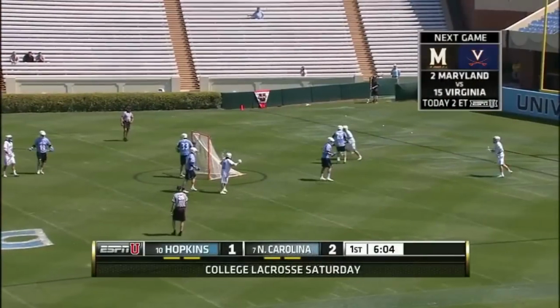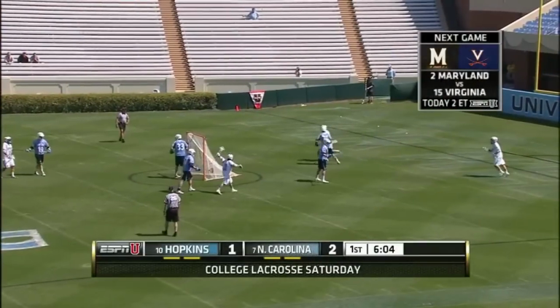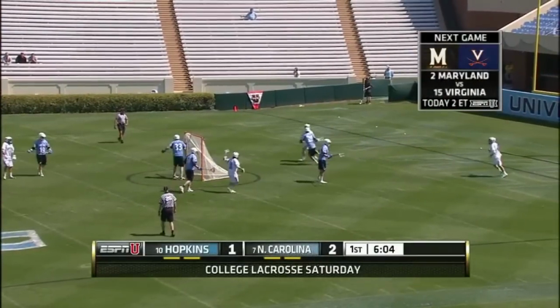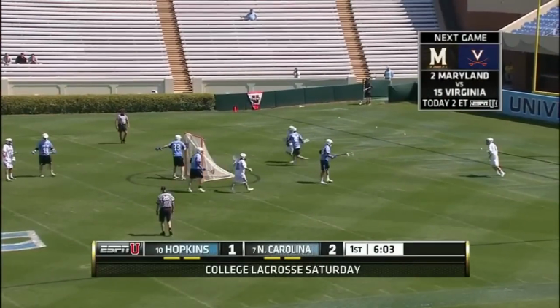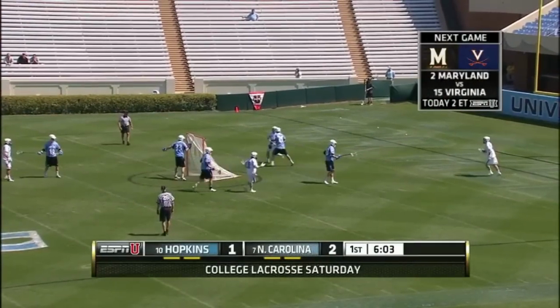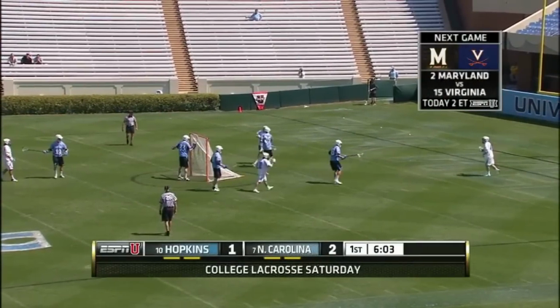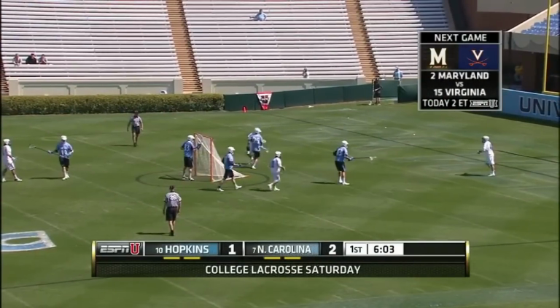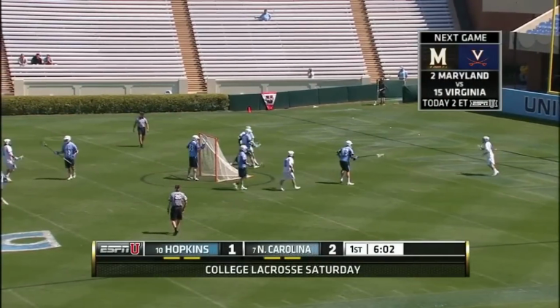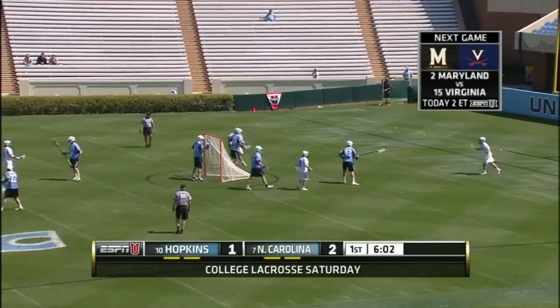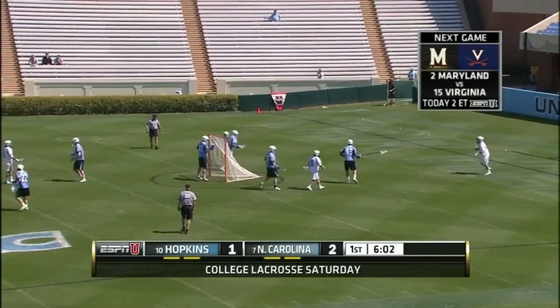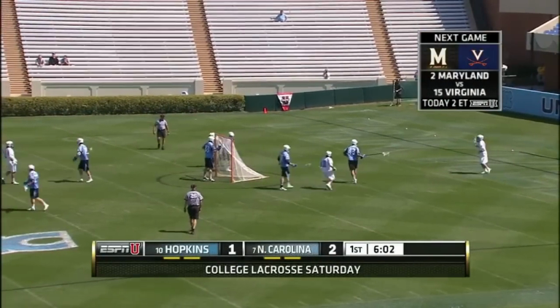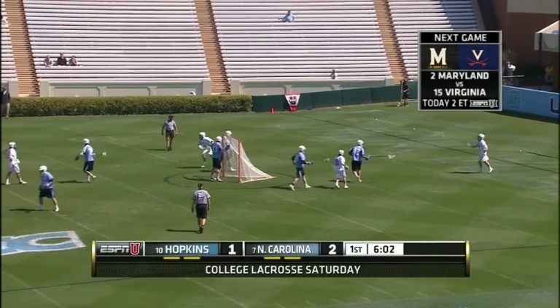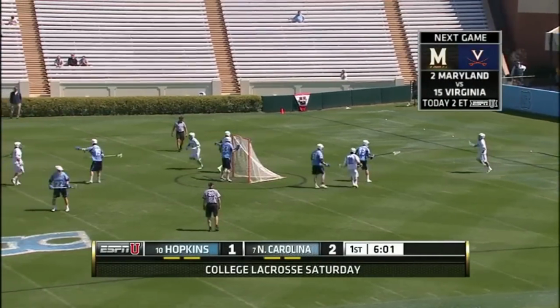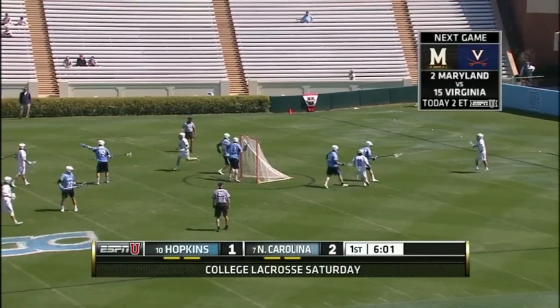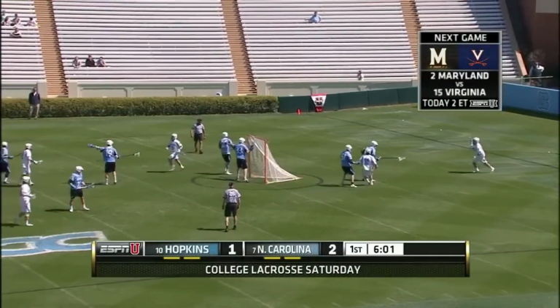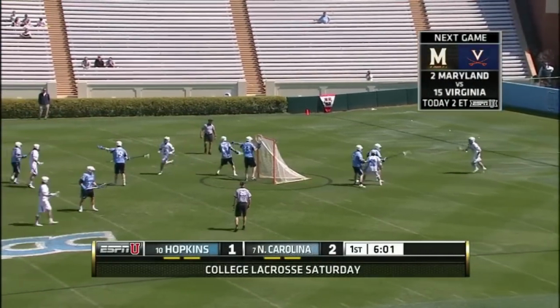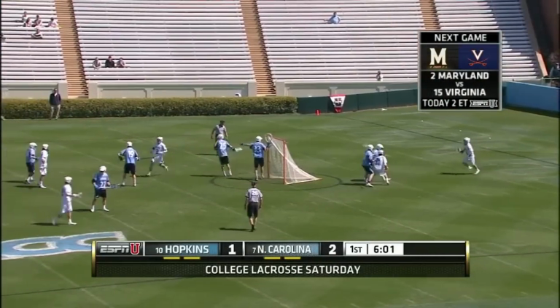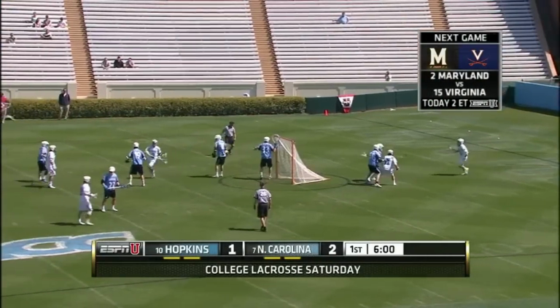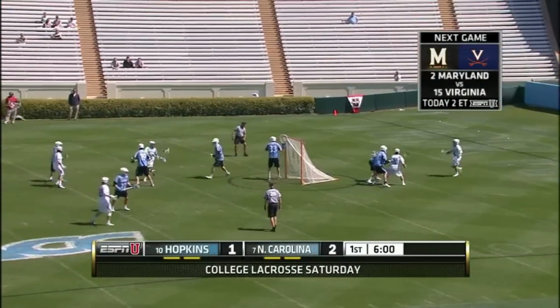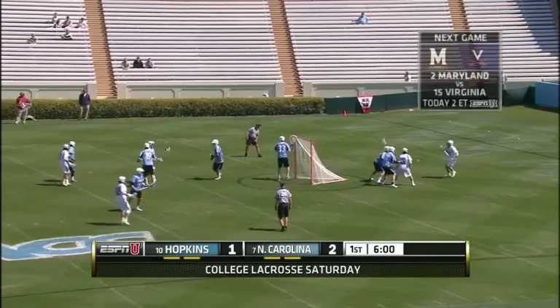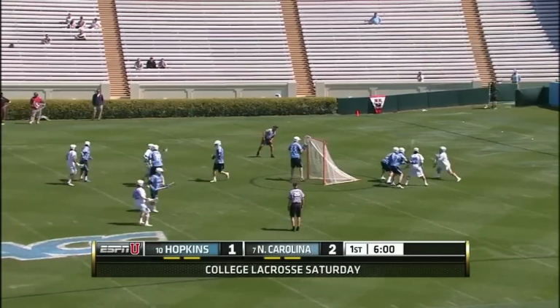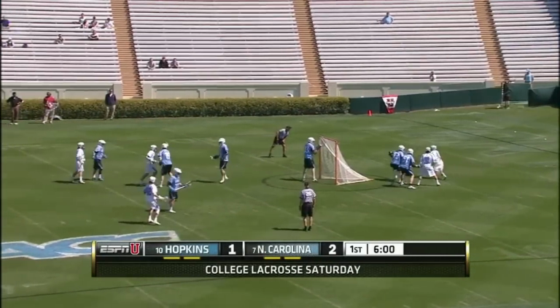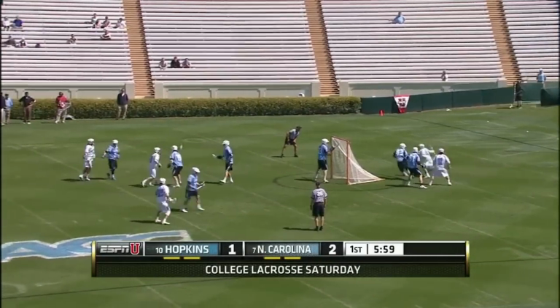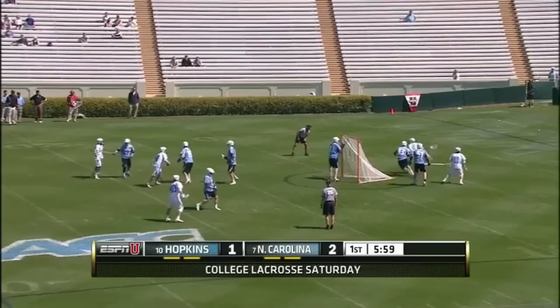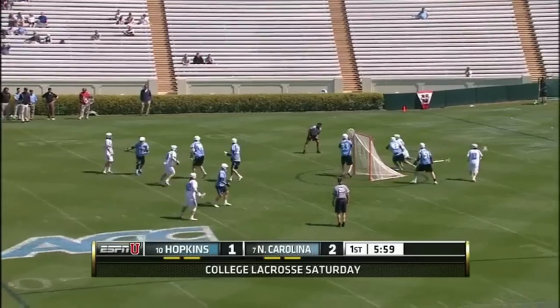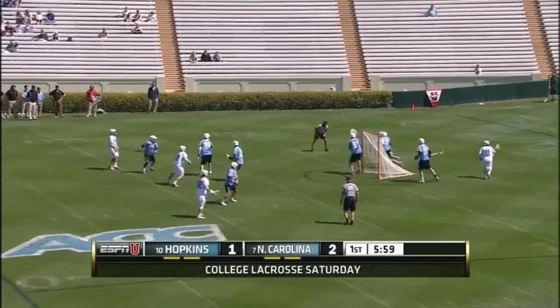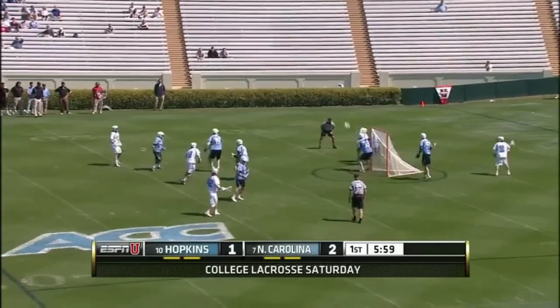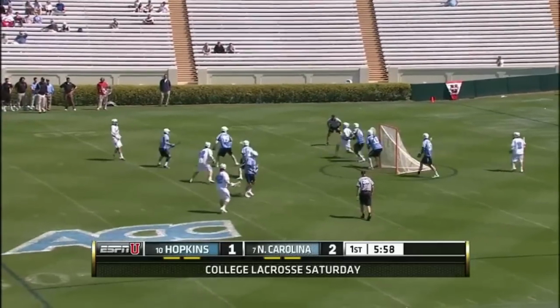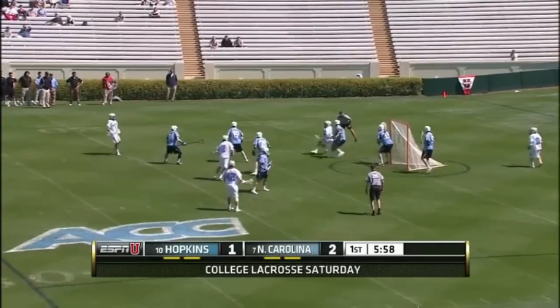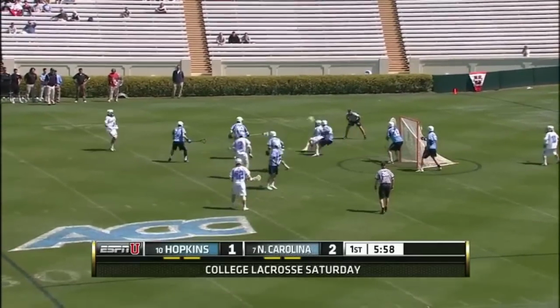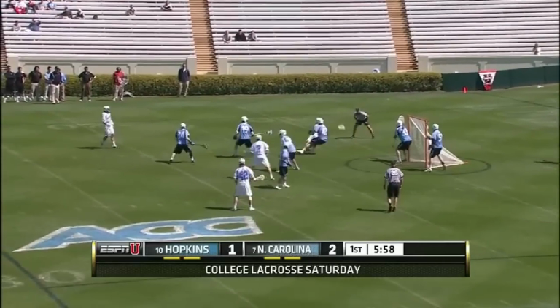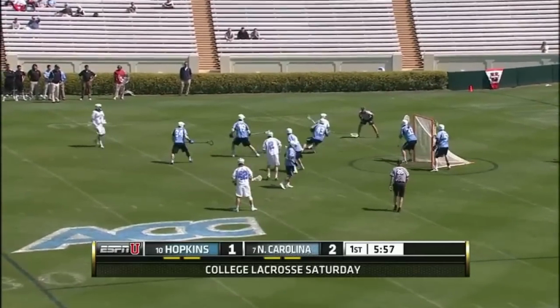Here on ESPNU, number 2 Maryland versus number 15 Virginia, right after us from Charlottesville. That'll be a good one, so stay tuned for that.